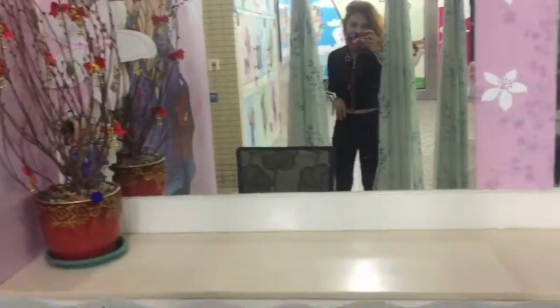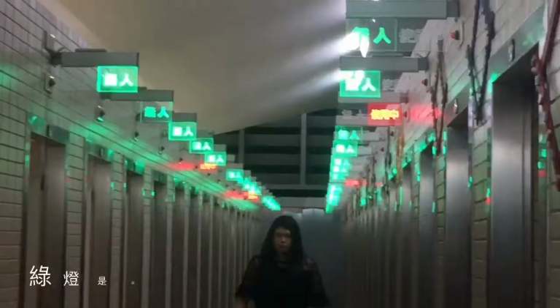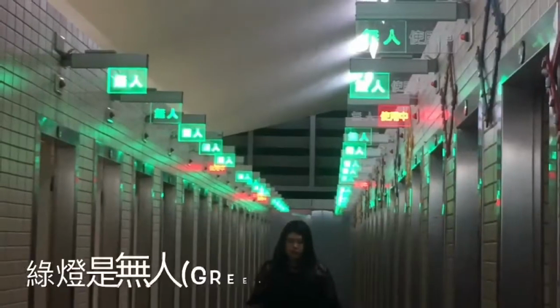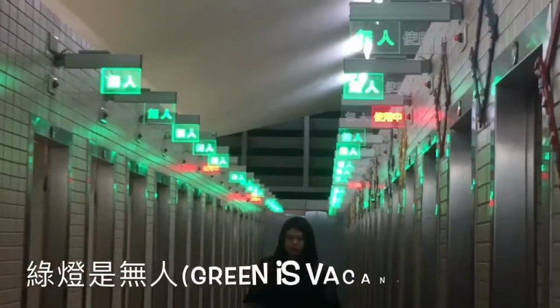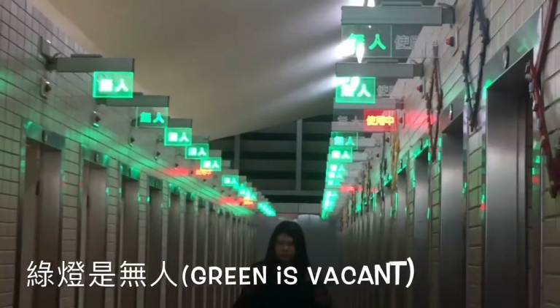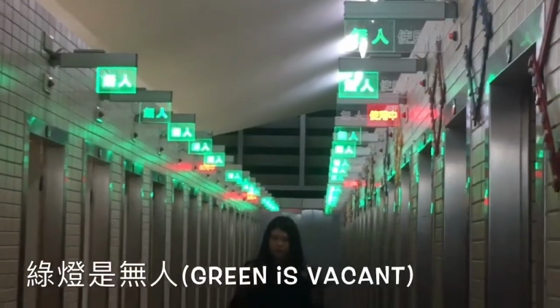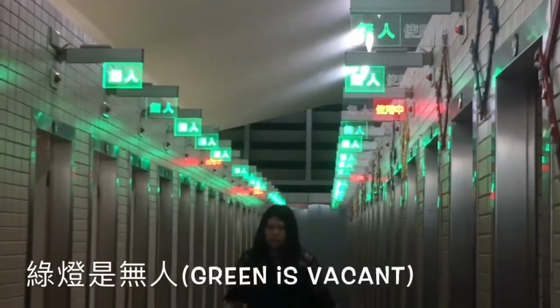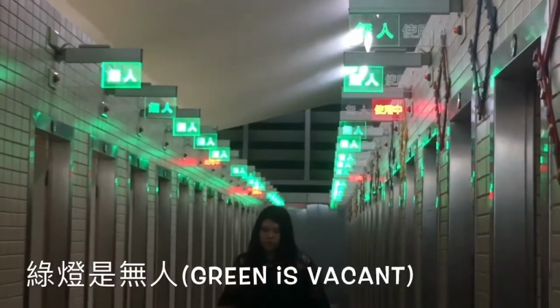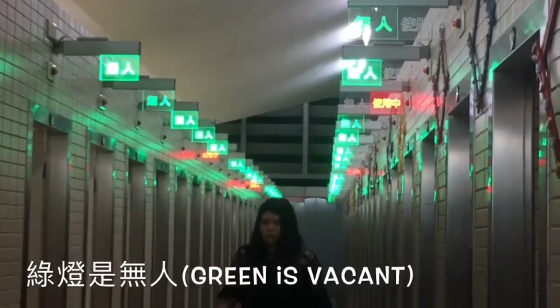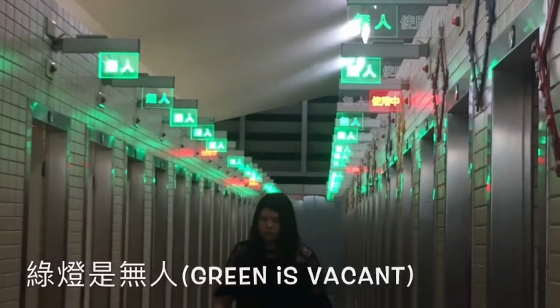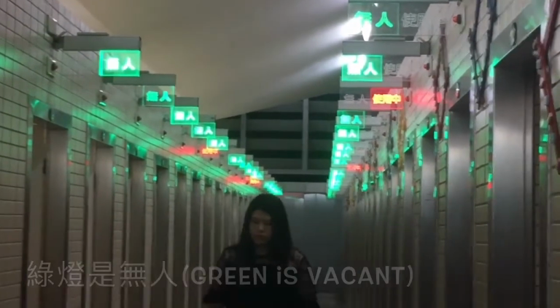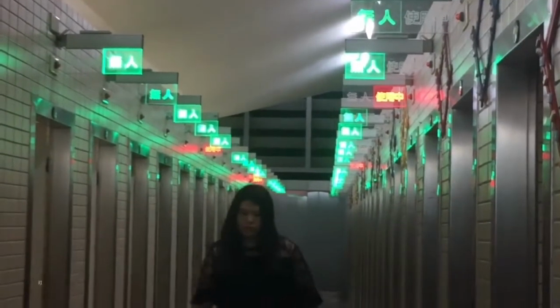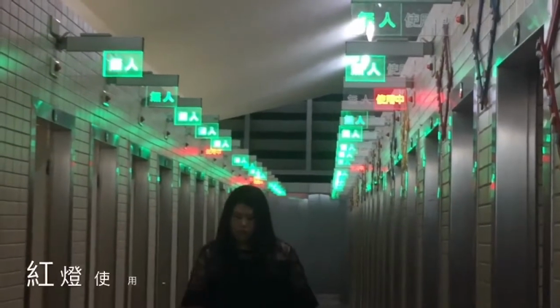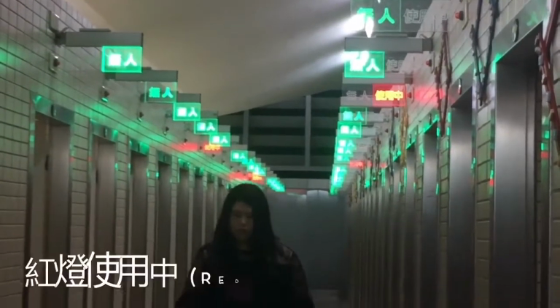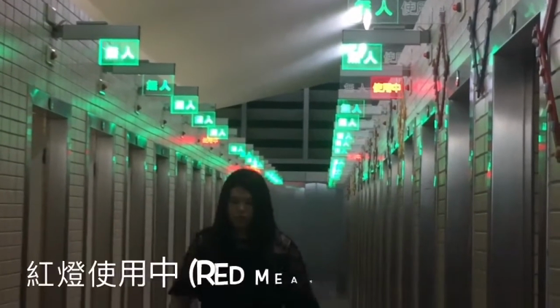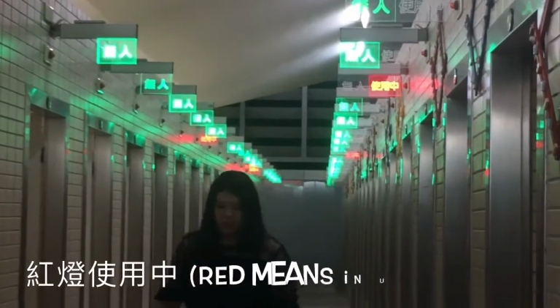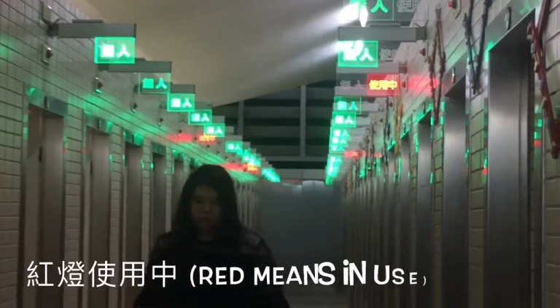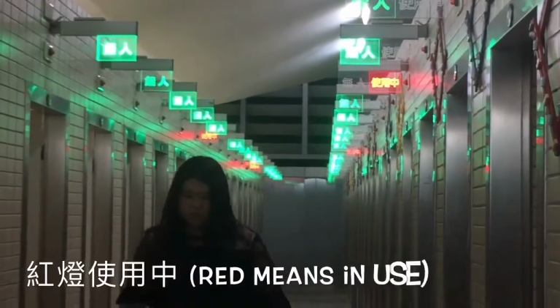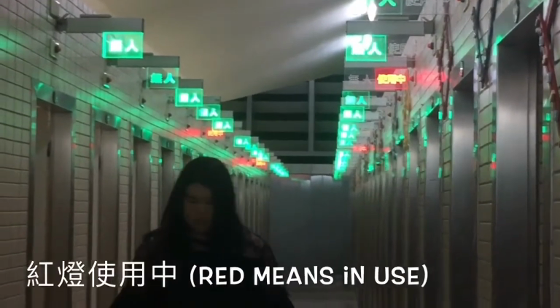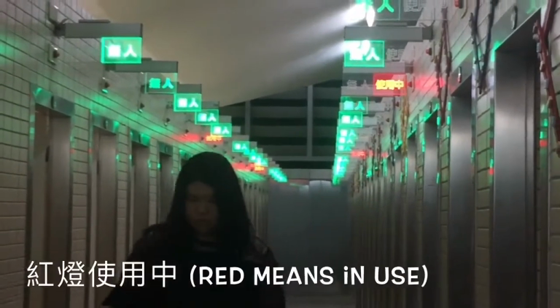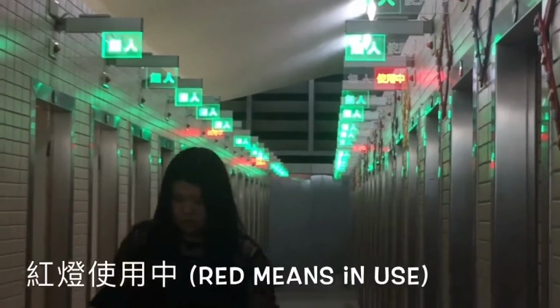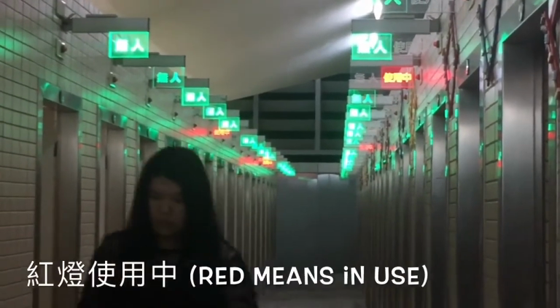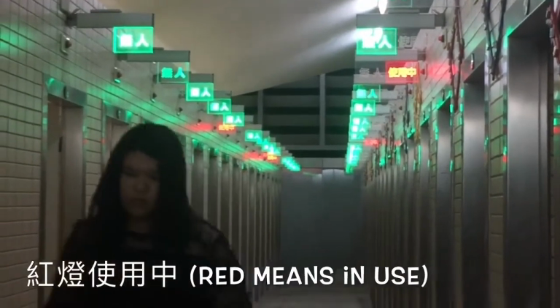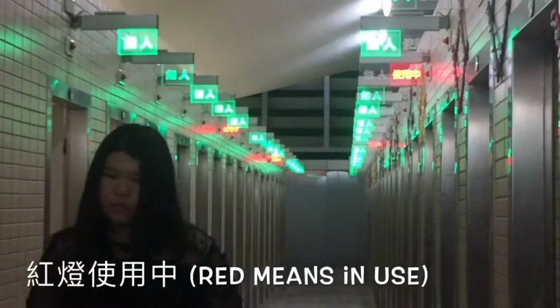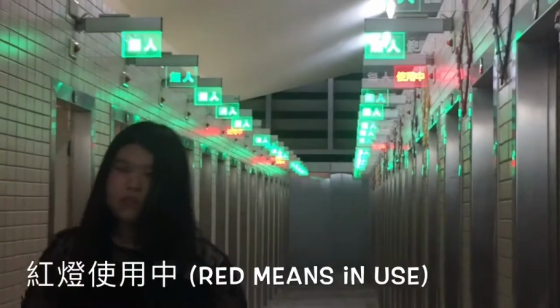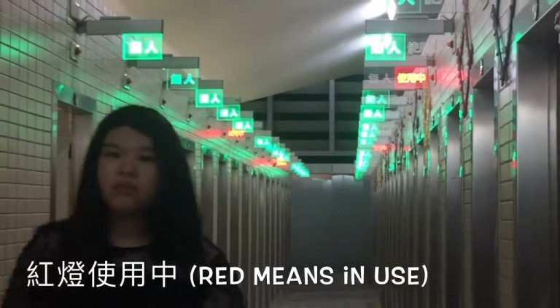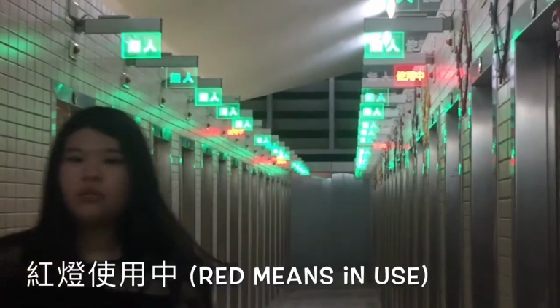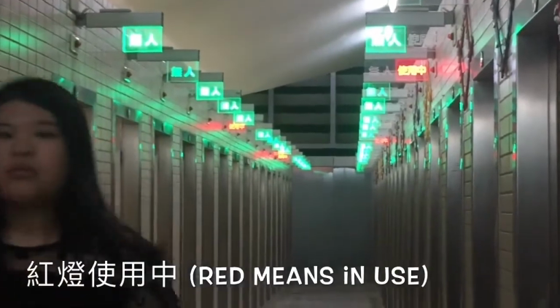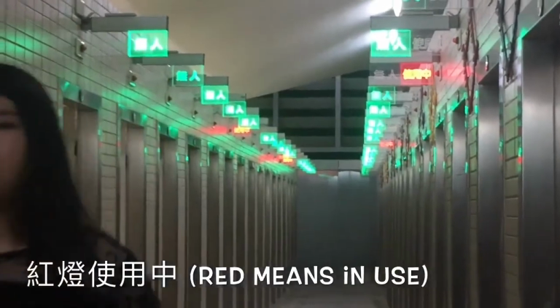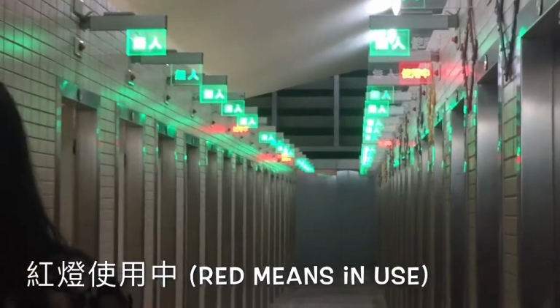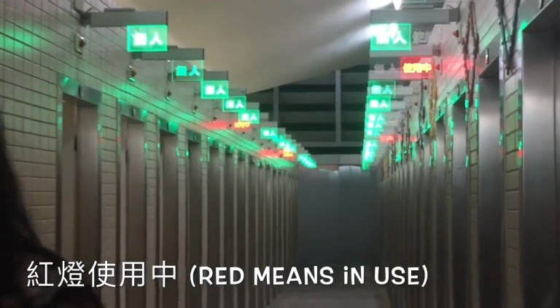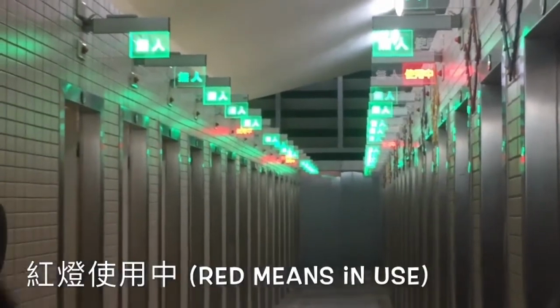The green light means it's vacant, while the red light means someone is using that cubicle.